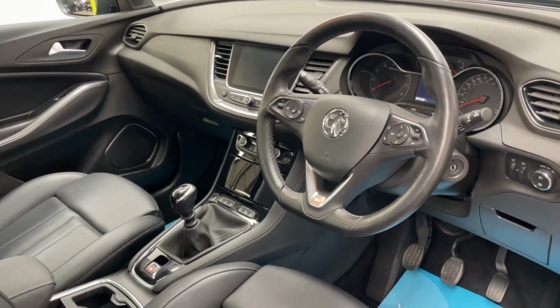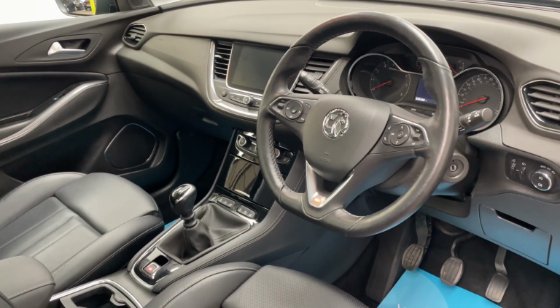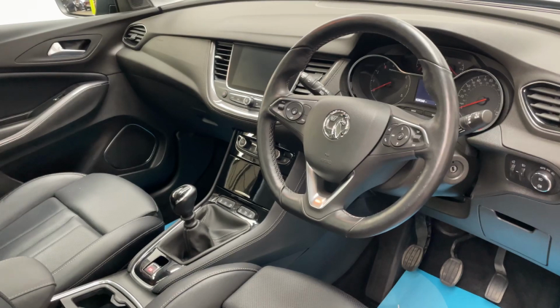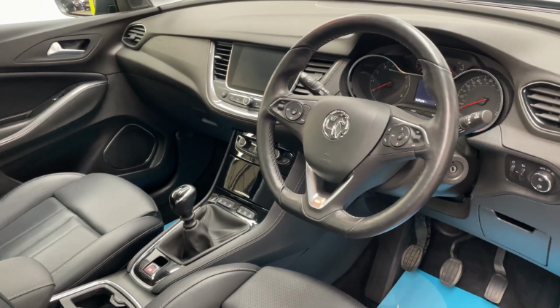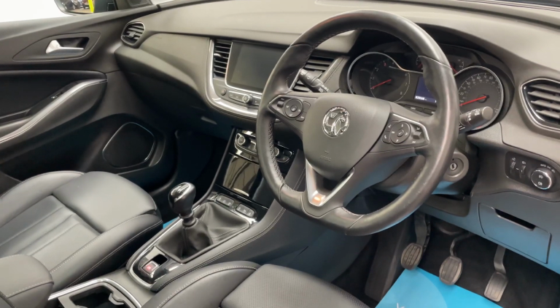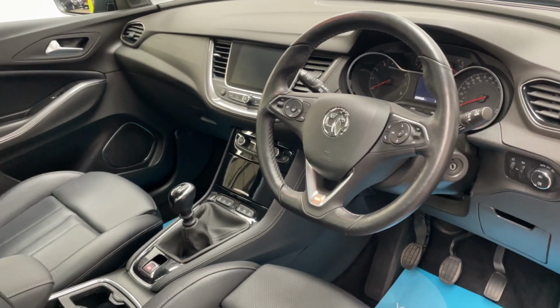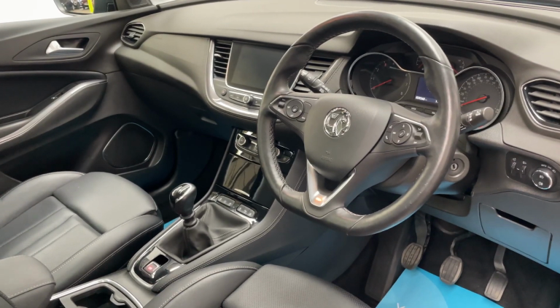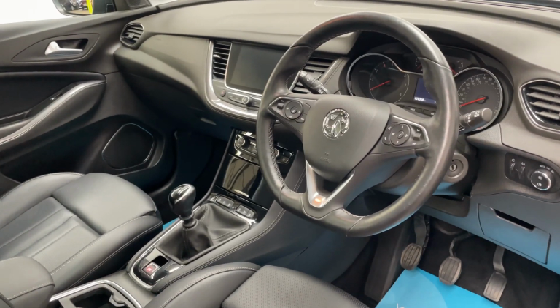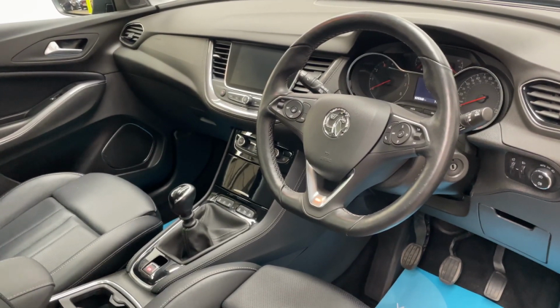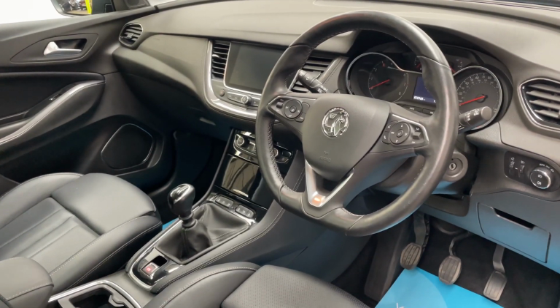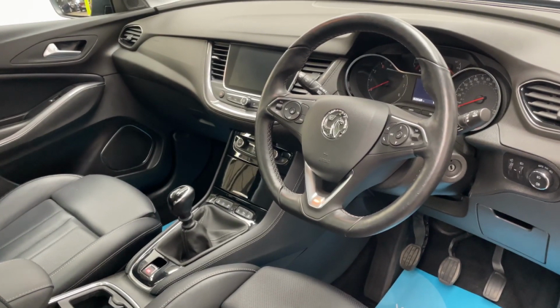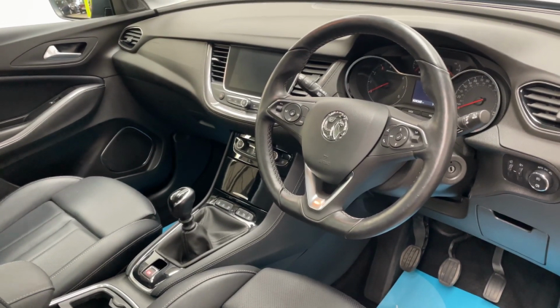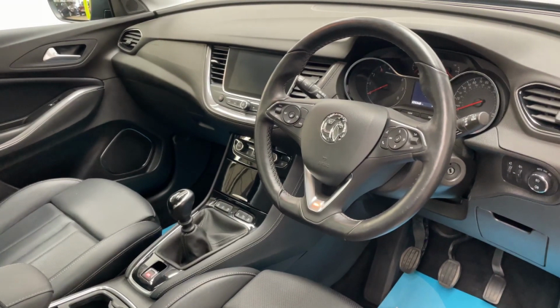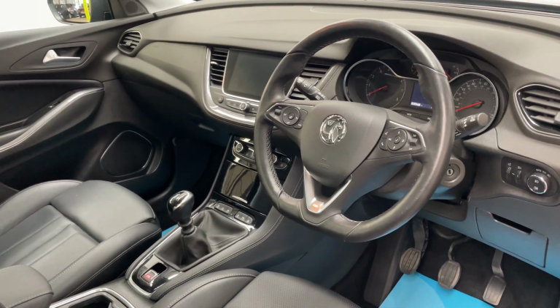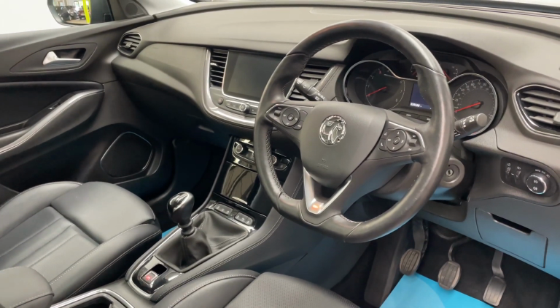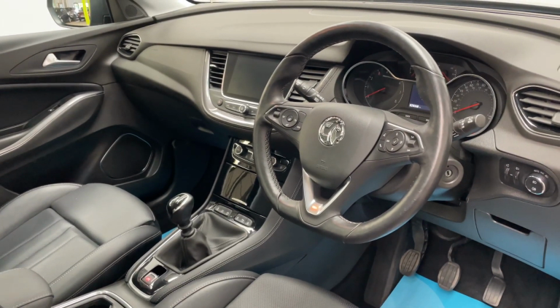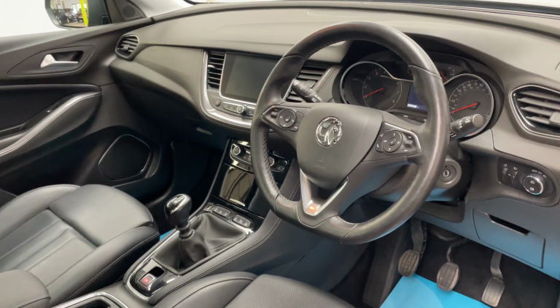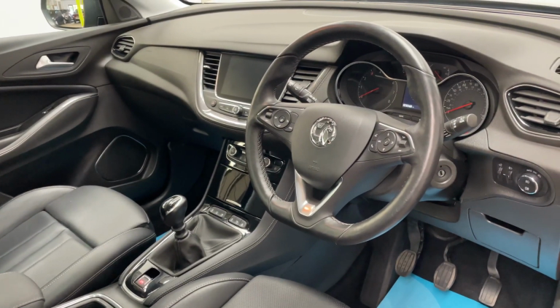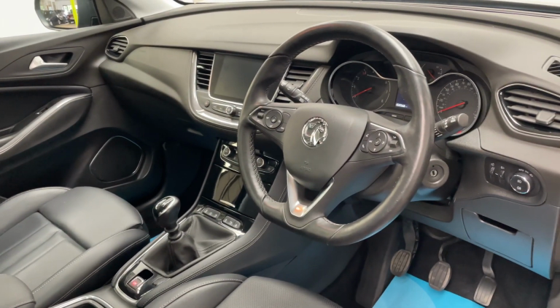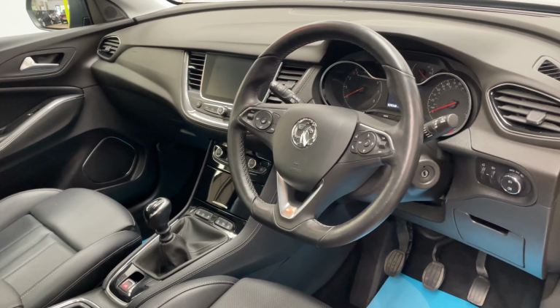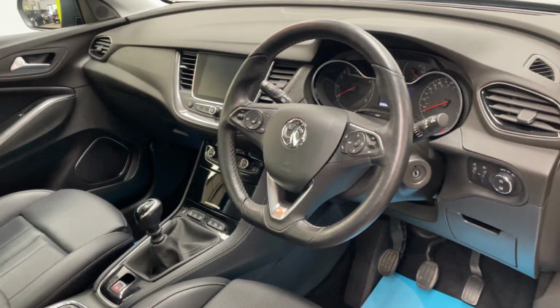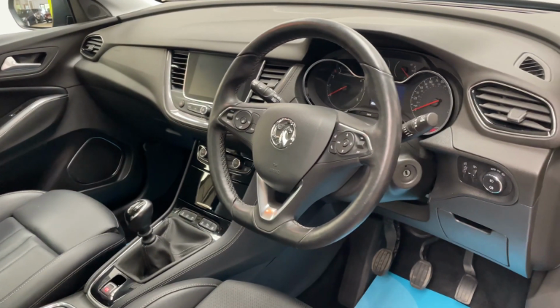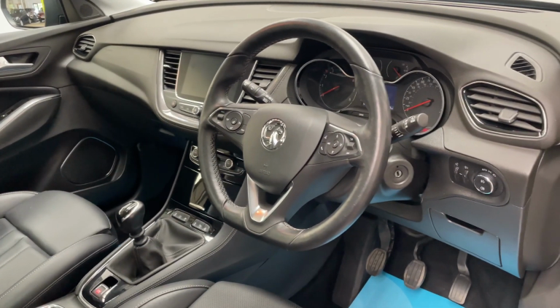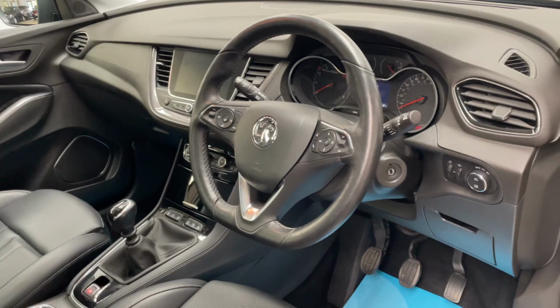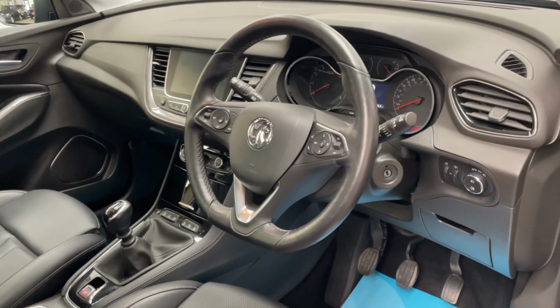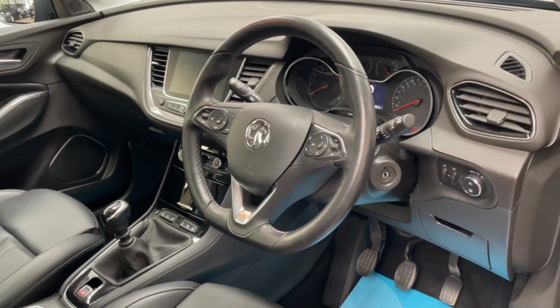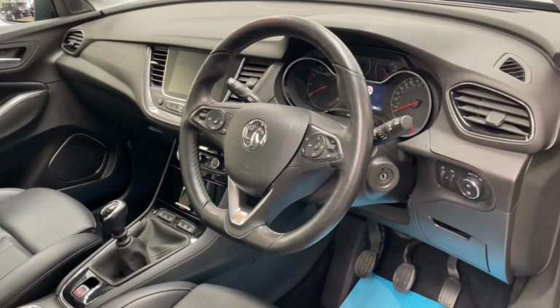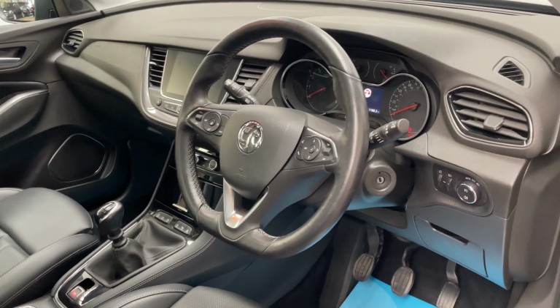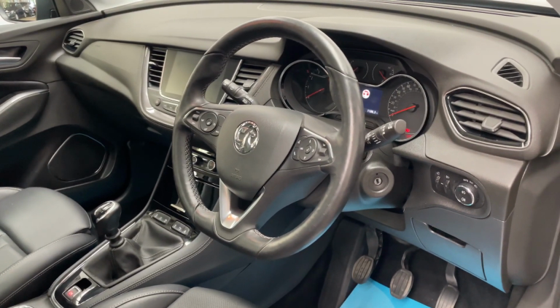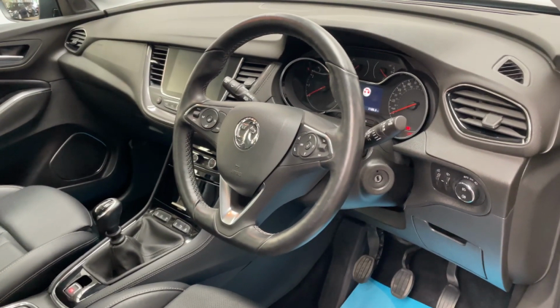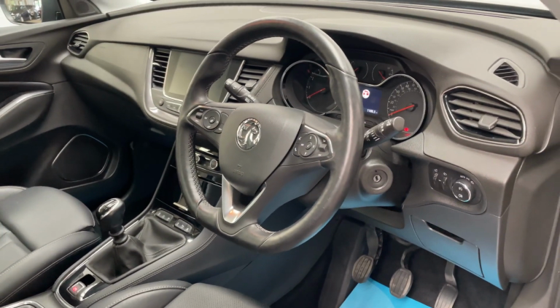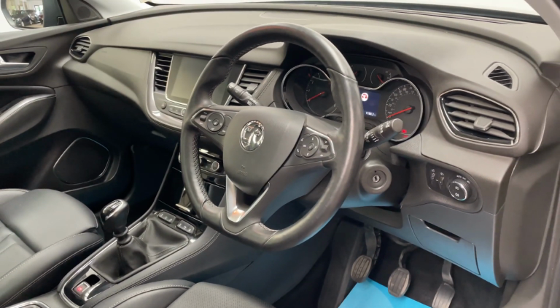Bluetooth, DAB radio, Apple Play and Android Auto. This car also has a heated steering wheel, so ideal for the winter months.